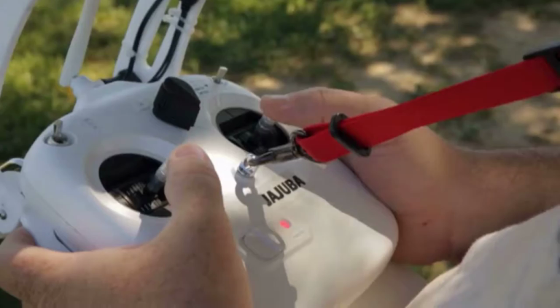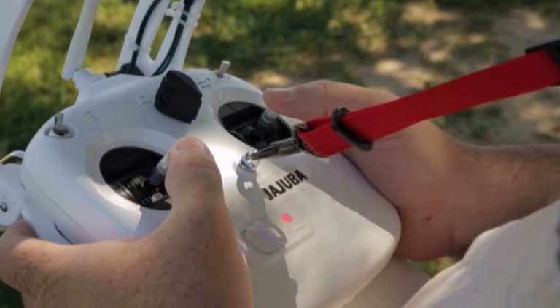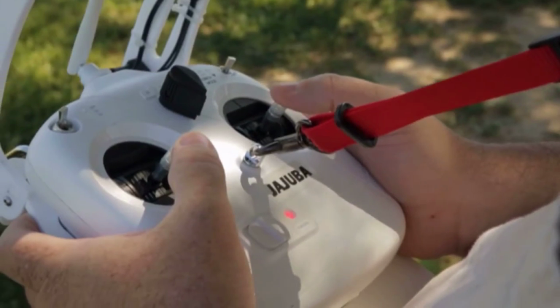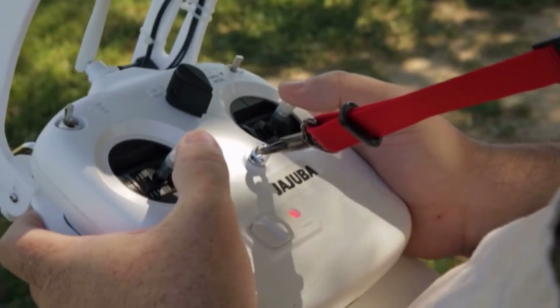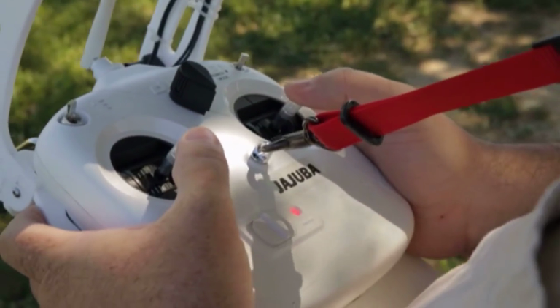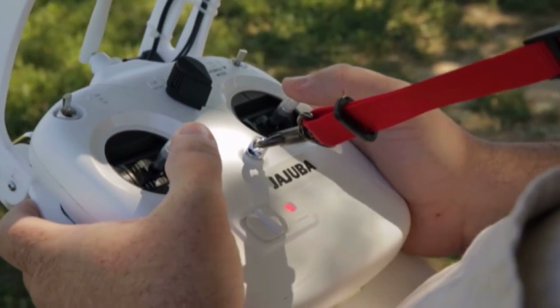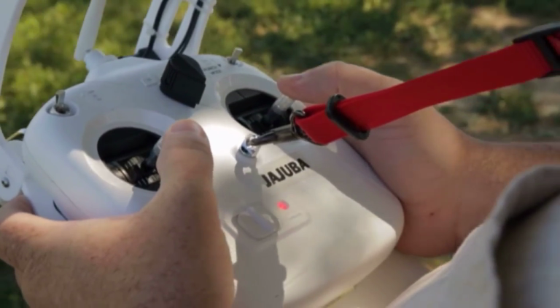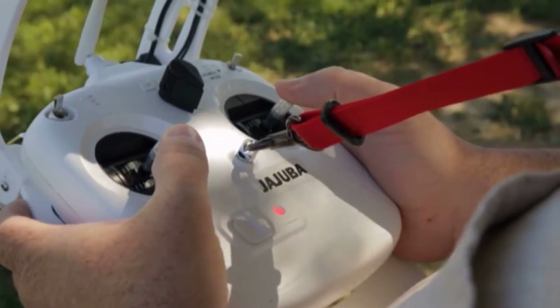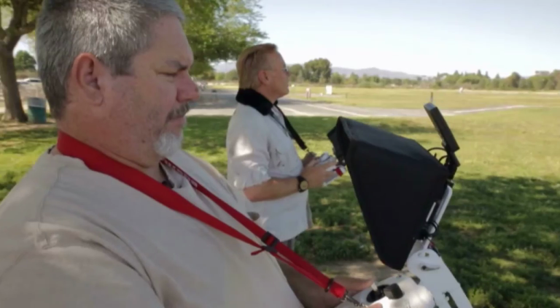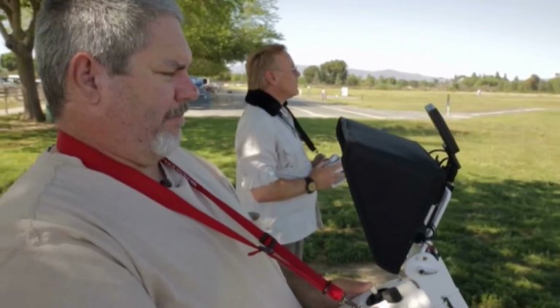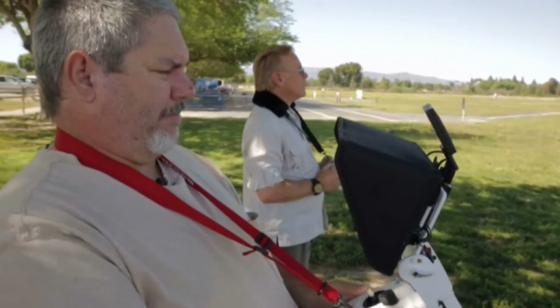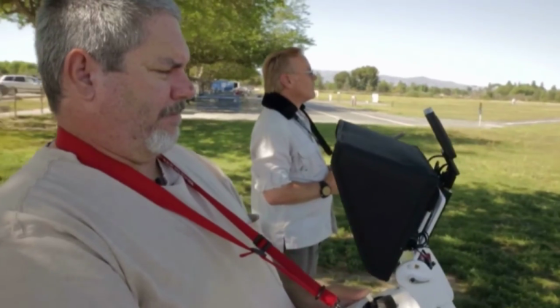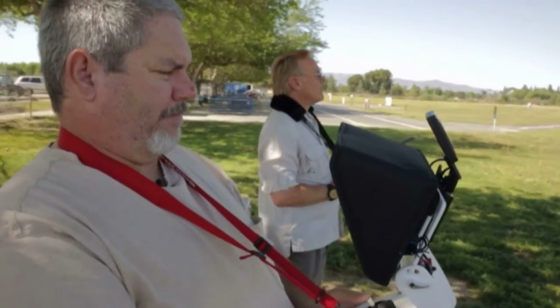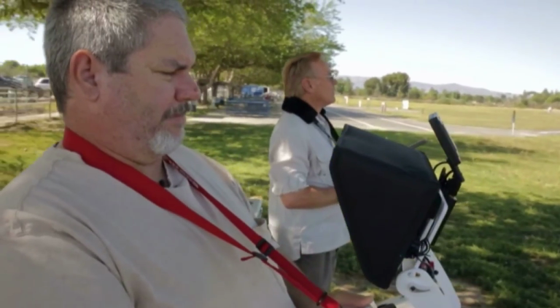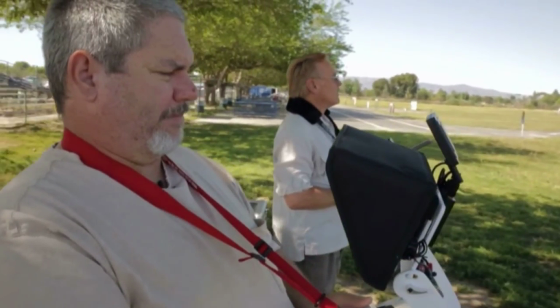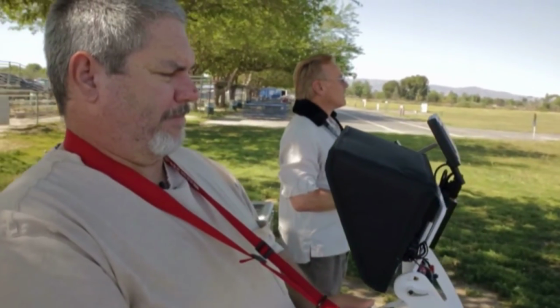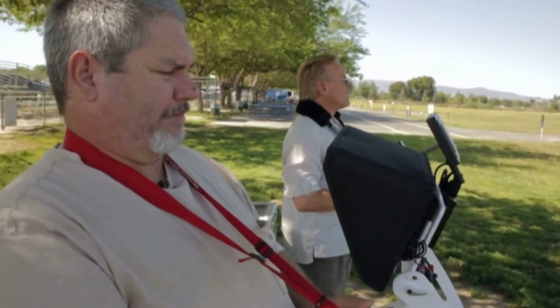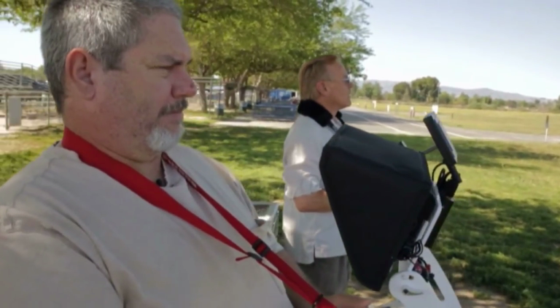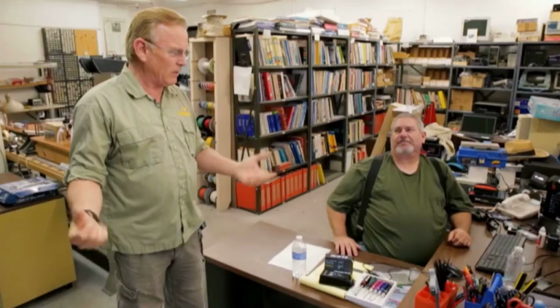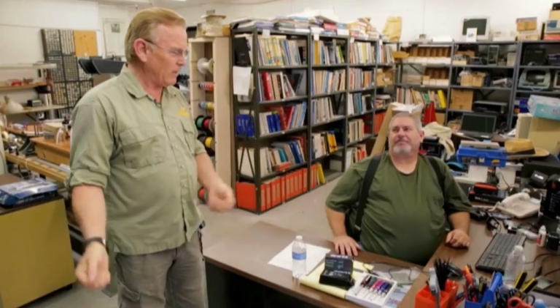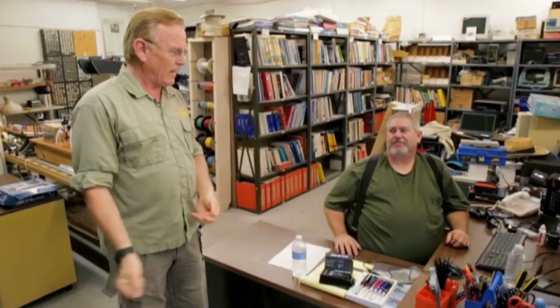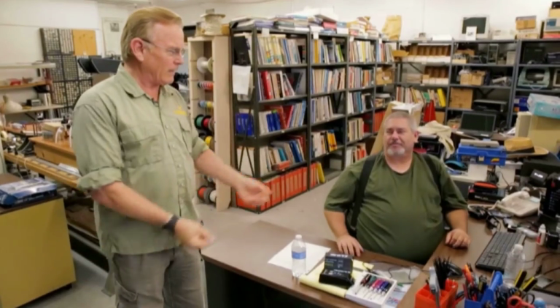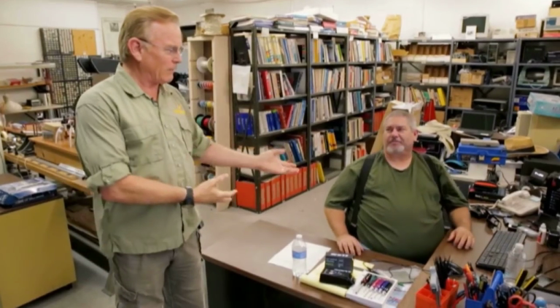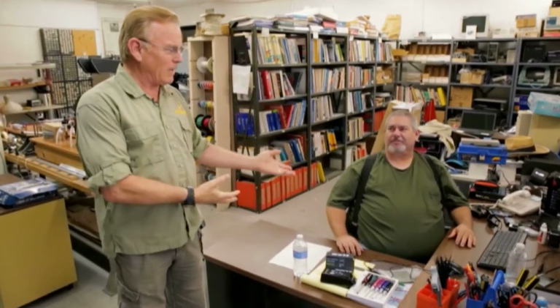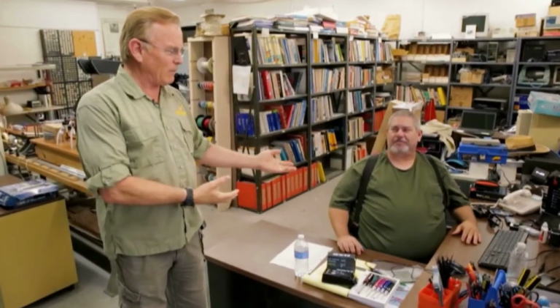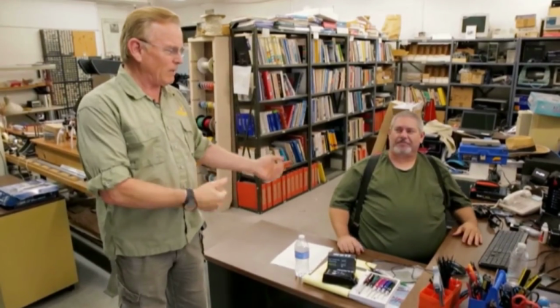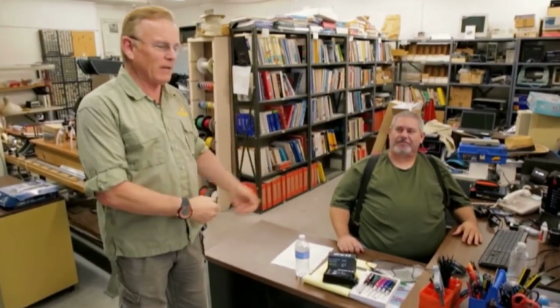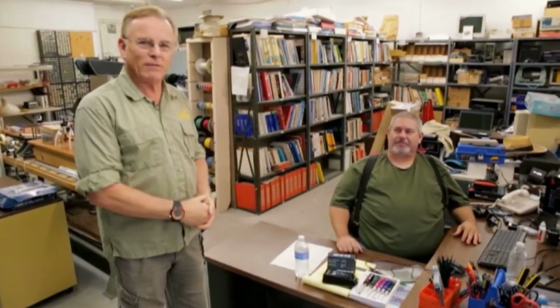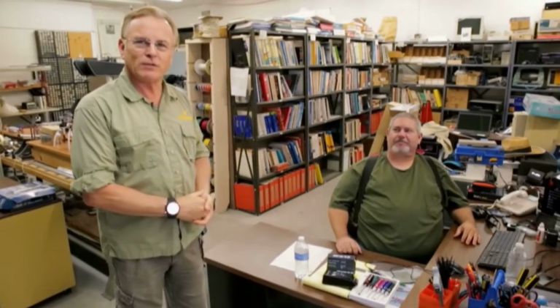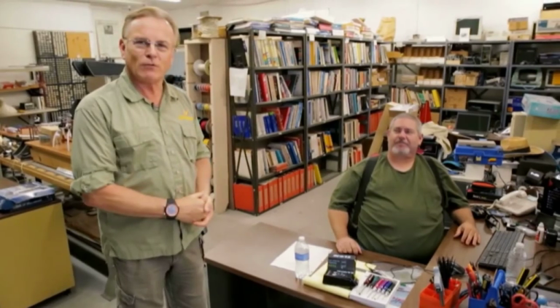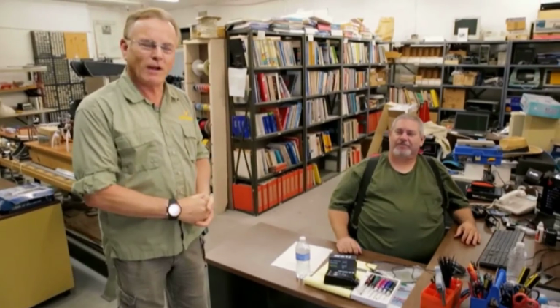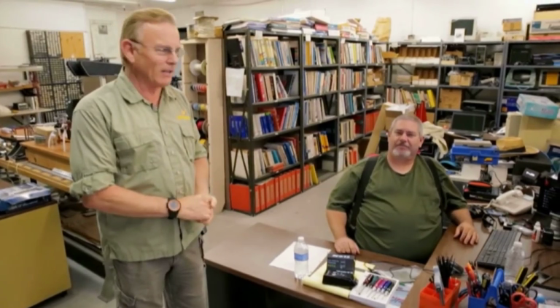Chris is more than my right-hand man. I come up with a concept, I hand it off to him, and he makes it a physical reality.